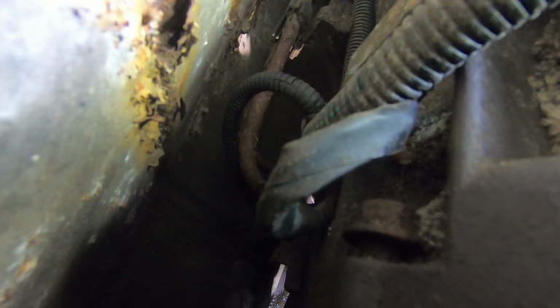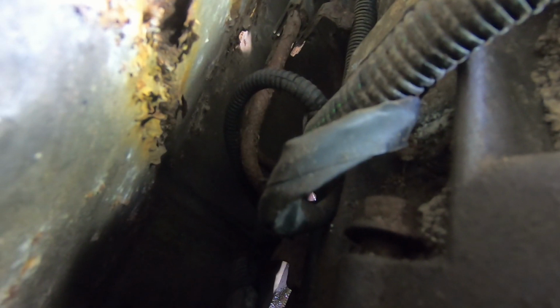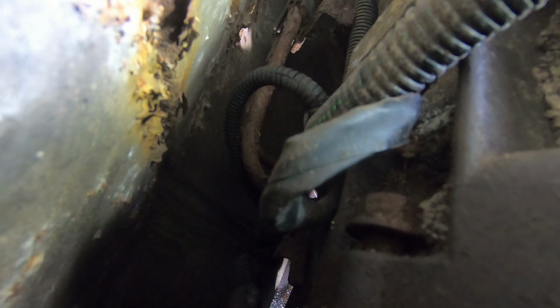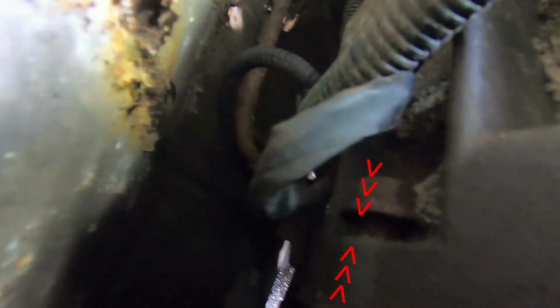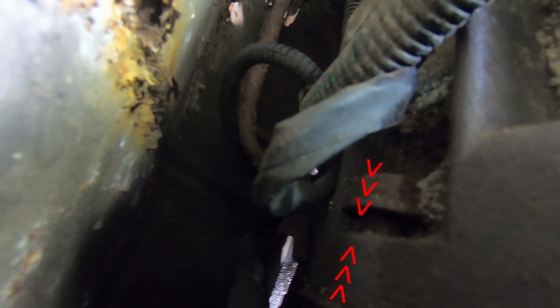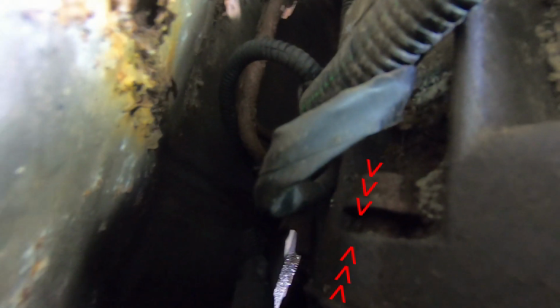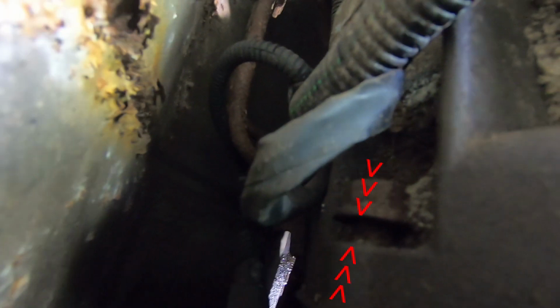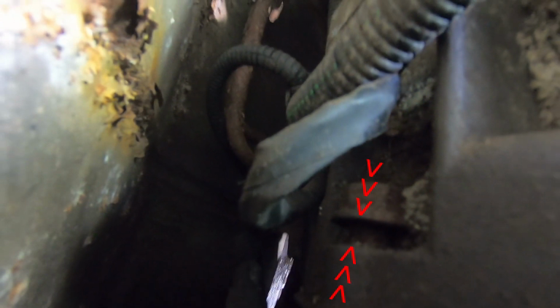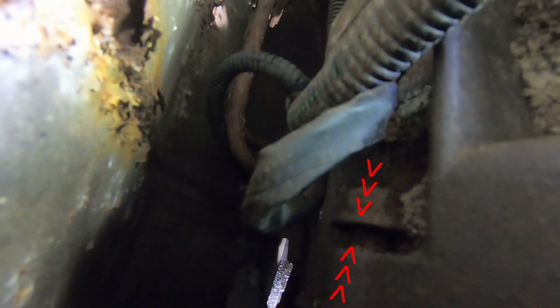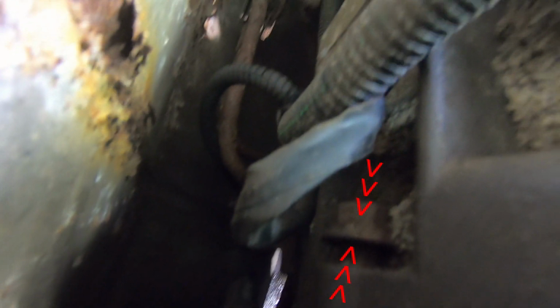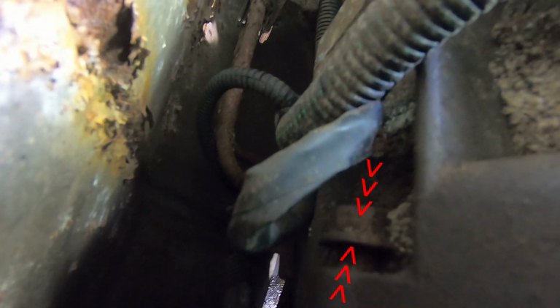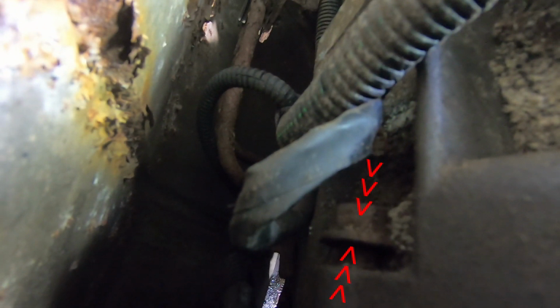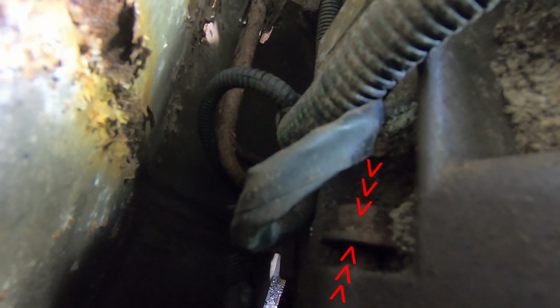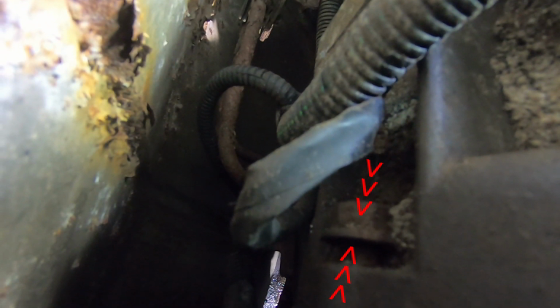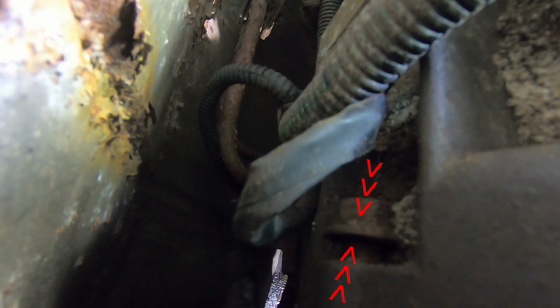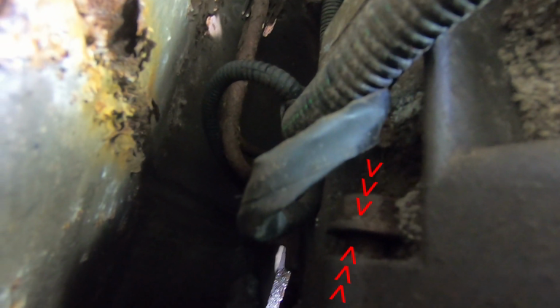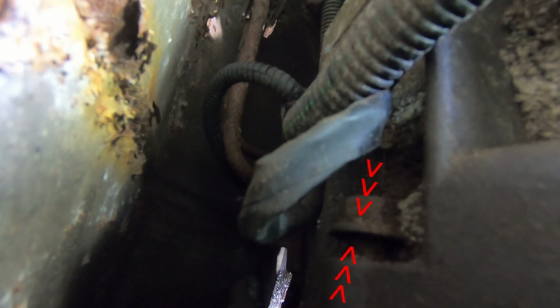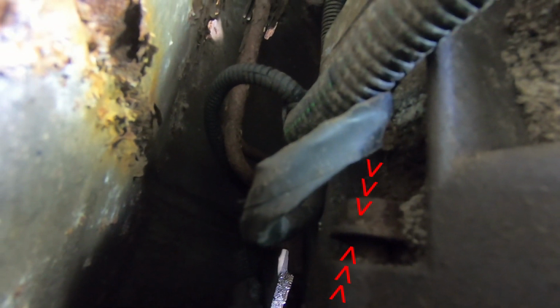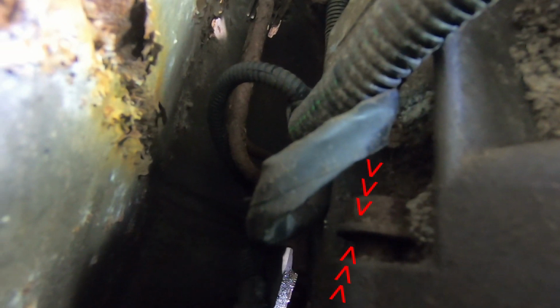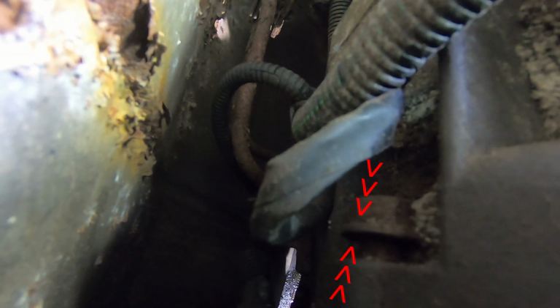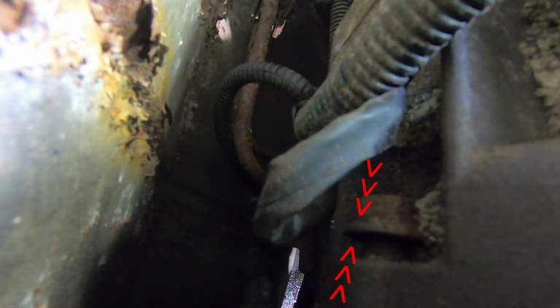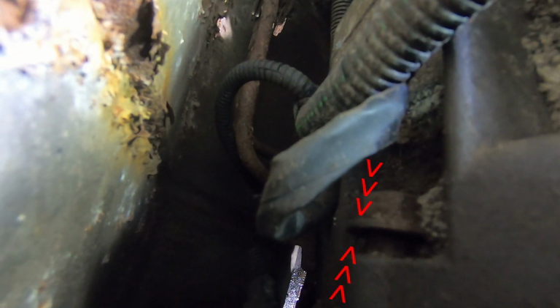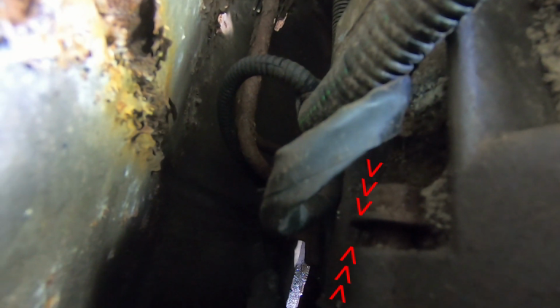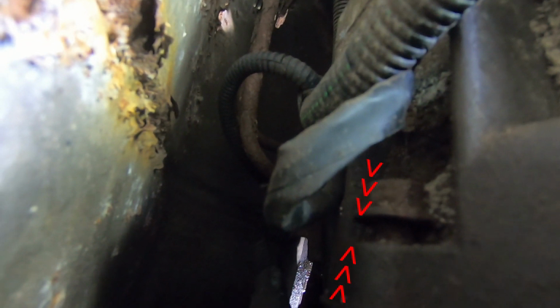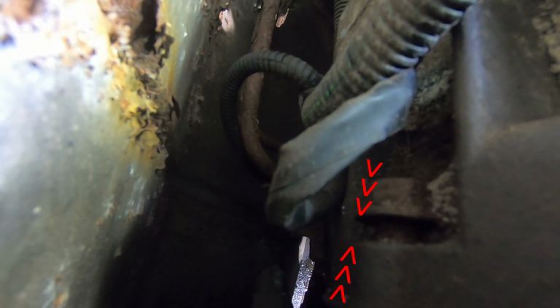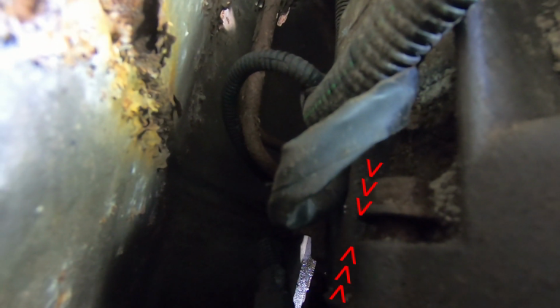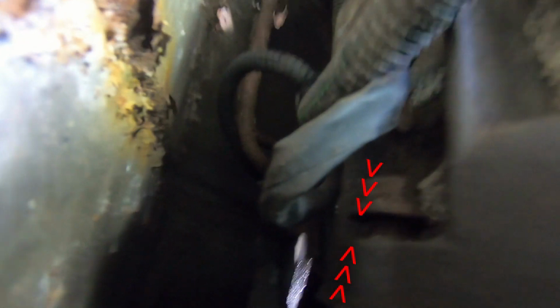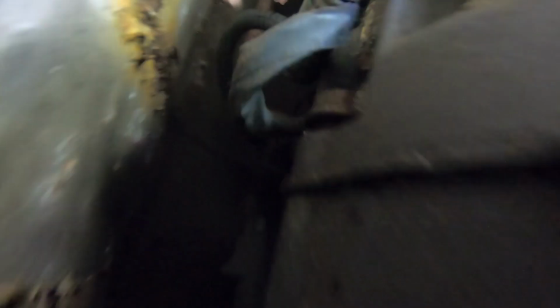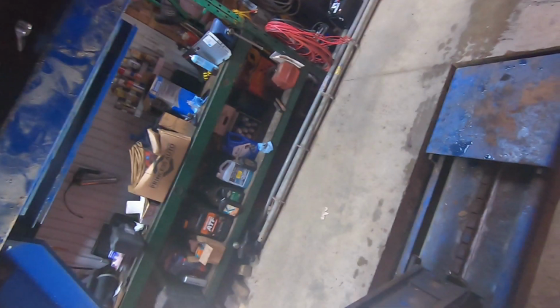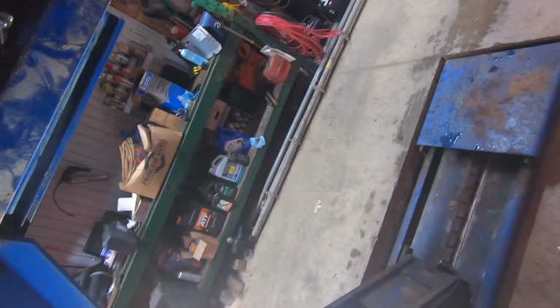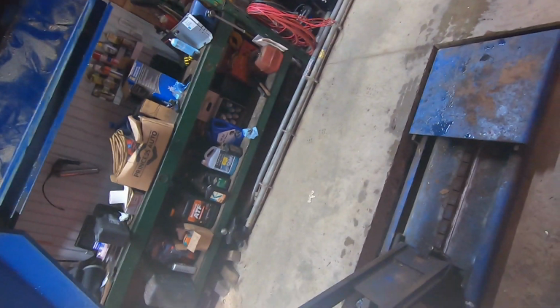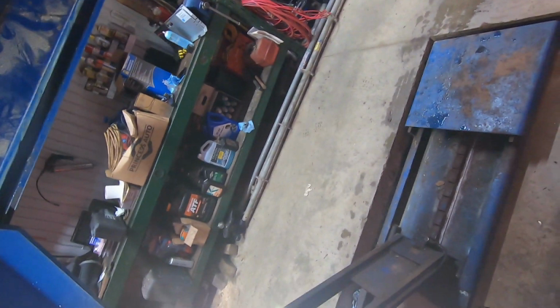See that bolt right there? It's not even up against the housing — it's like a quarter of an inch out. Come on.